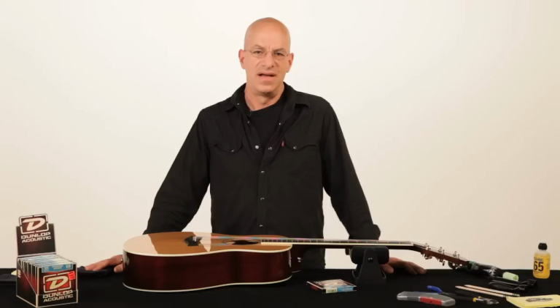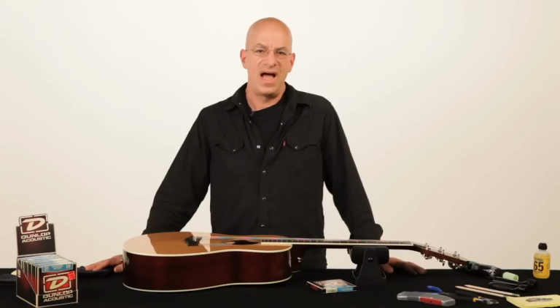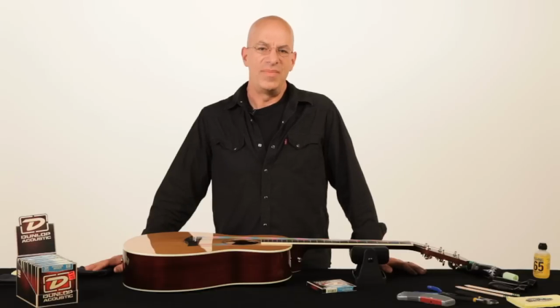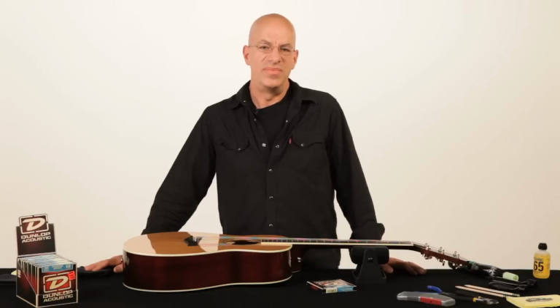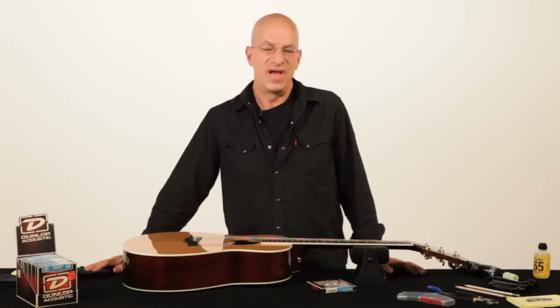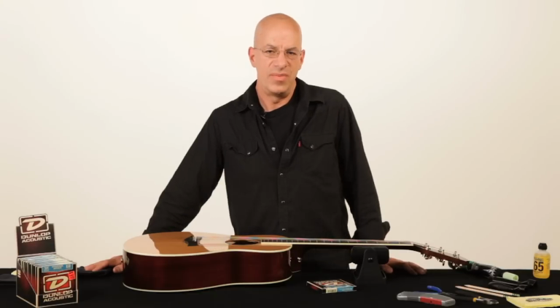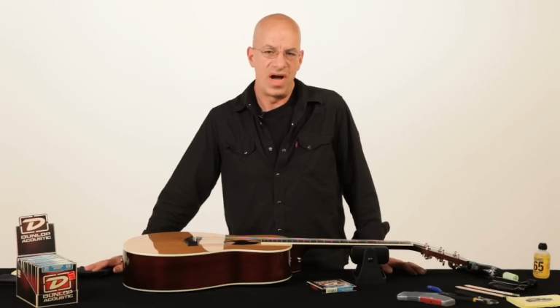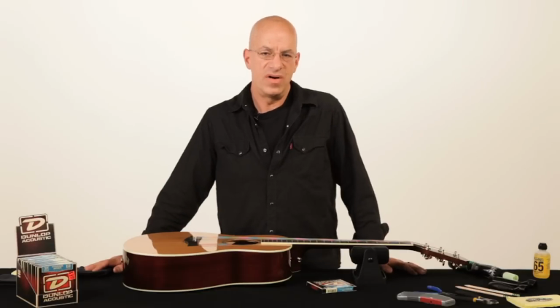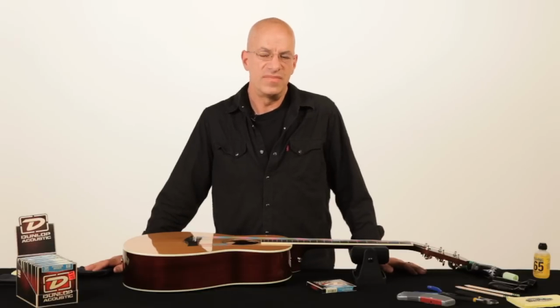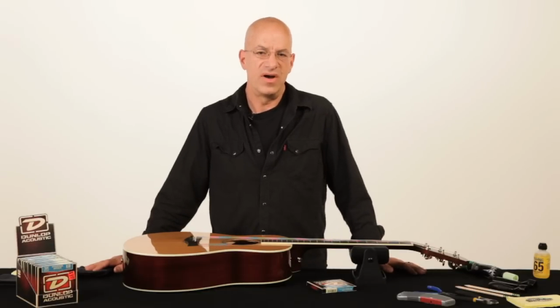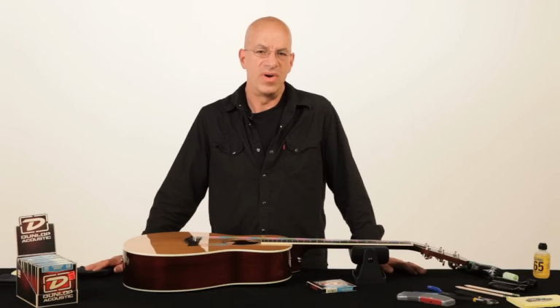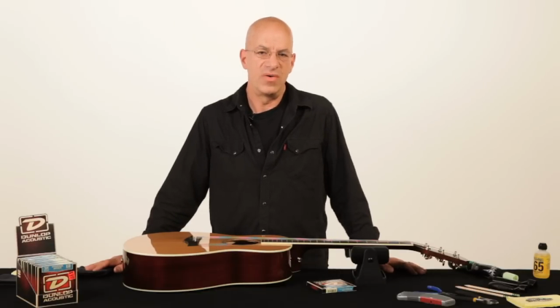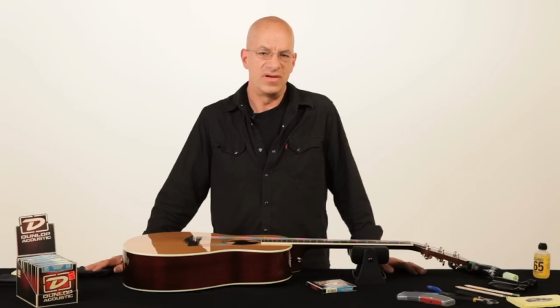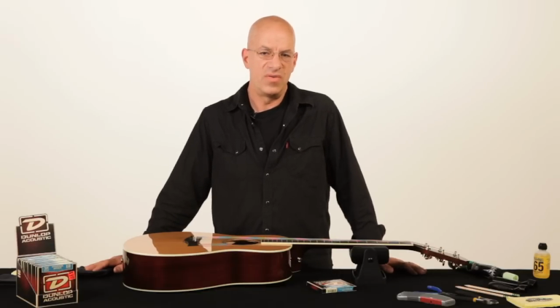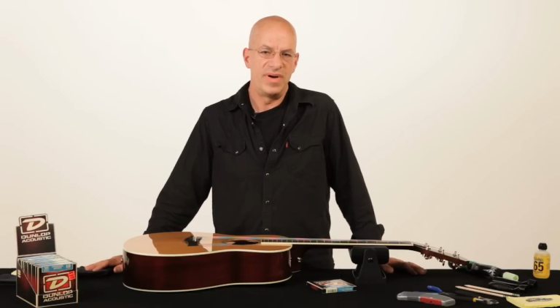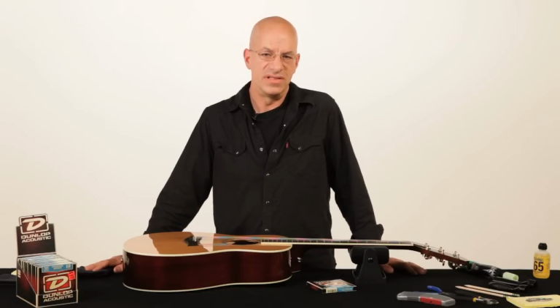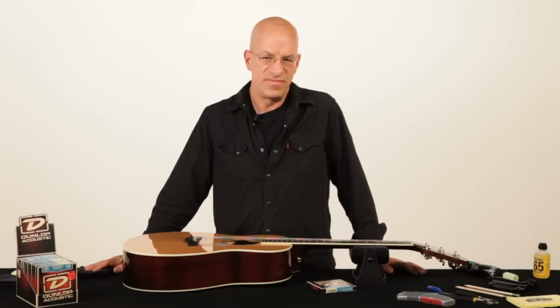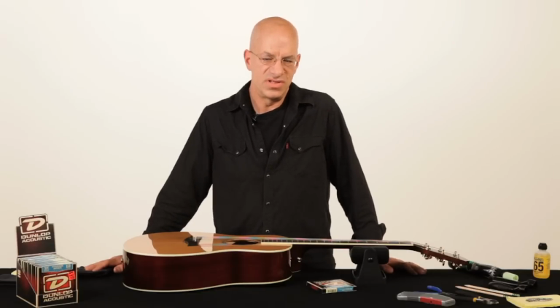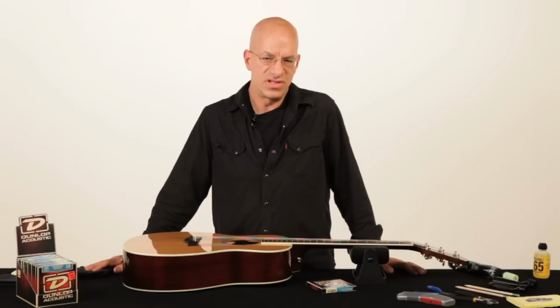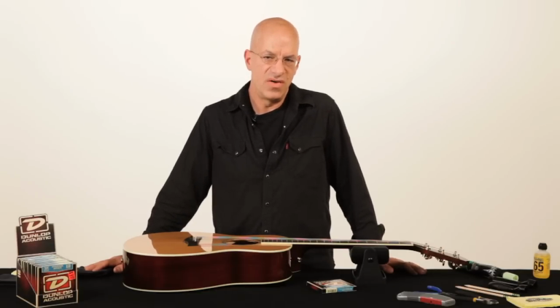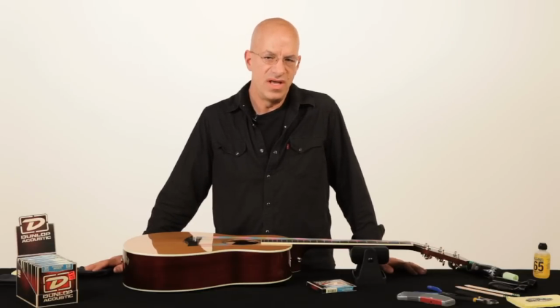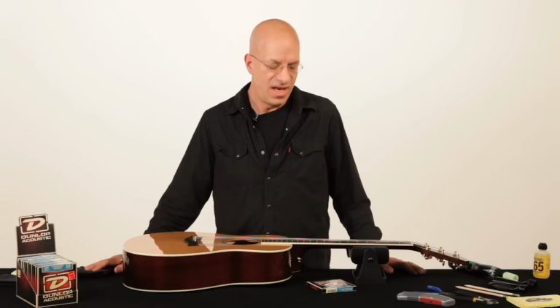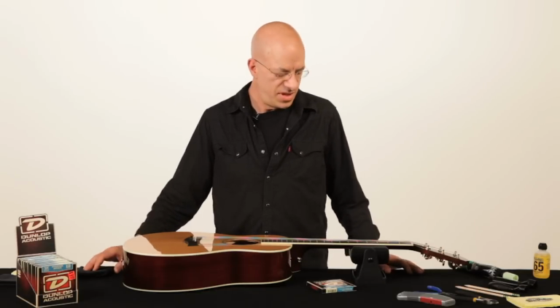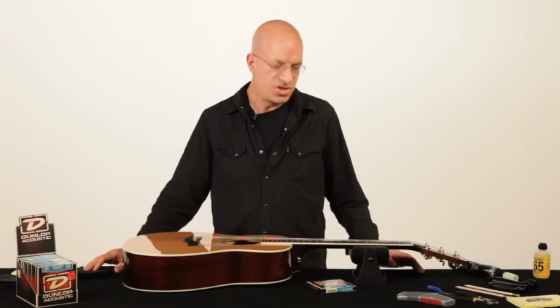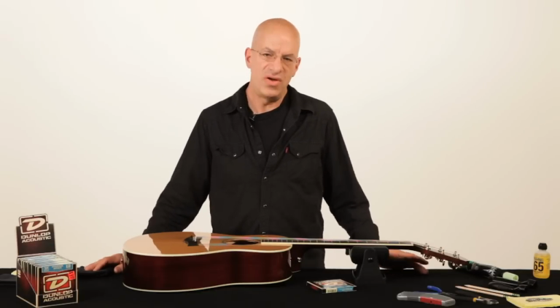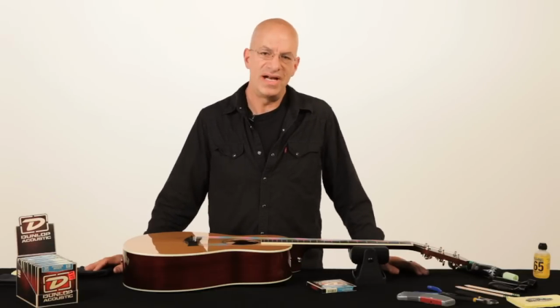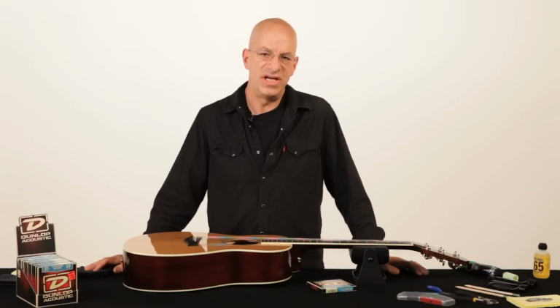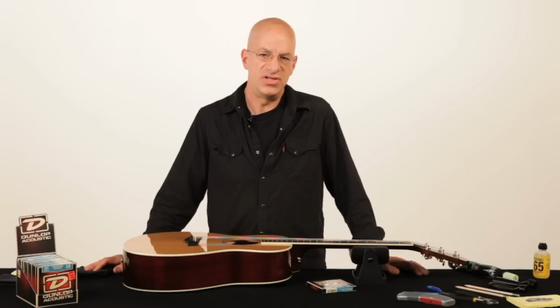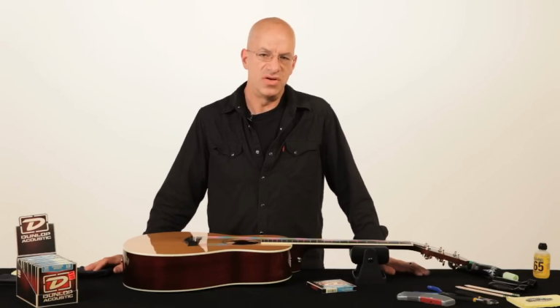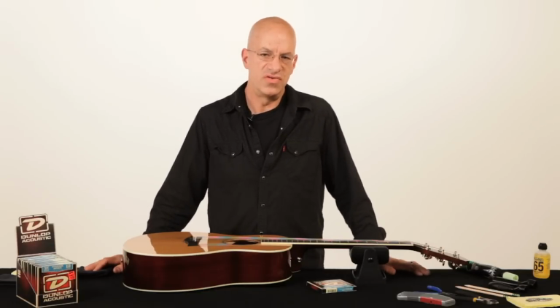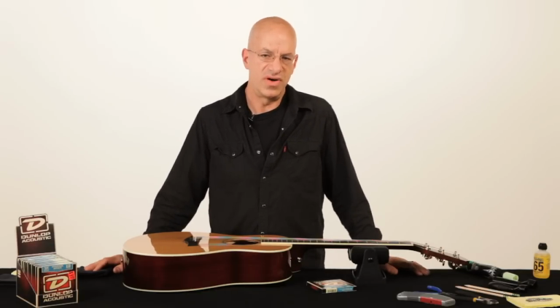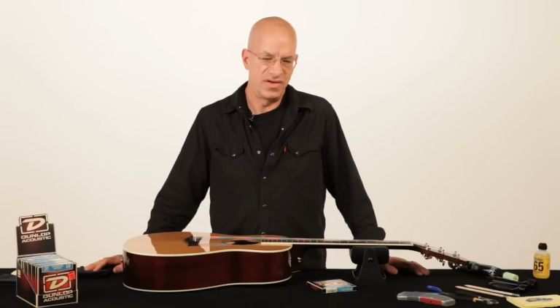Hi, my name is Gary Brouwer, Gary Brouwer Guitar Repair in San Francisco. I'm here to show you how to change your own strings.